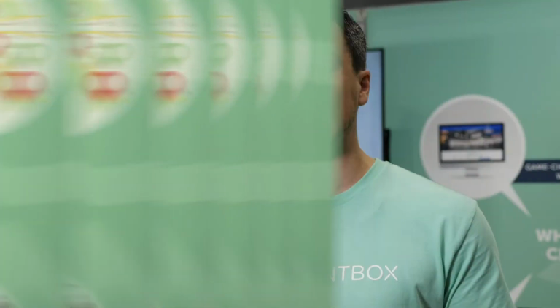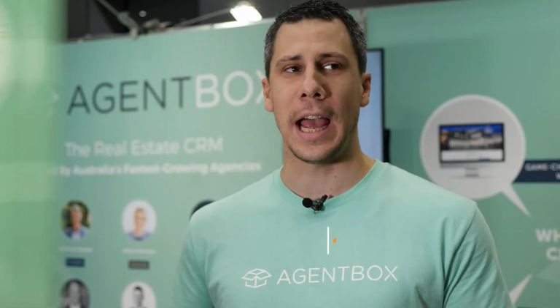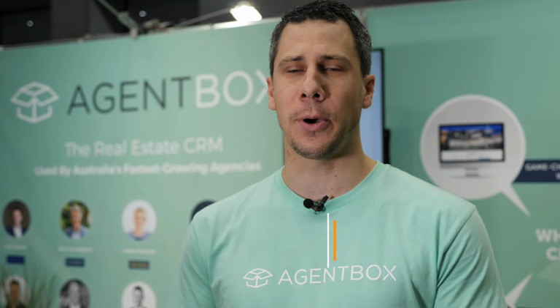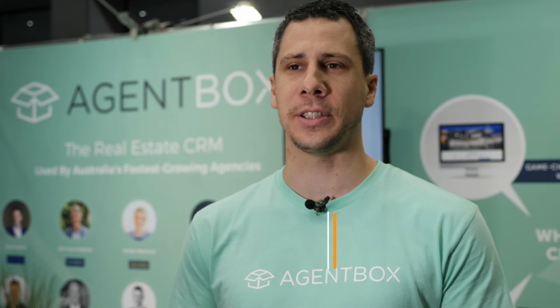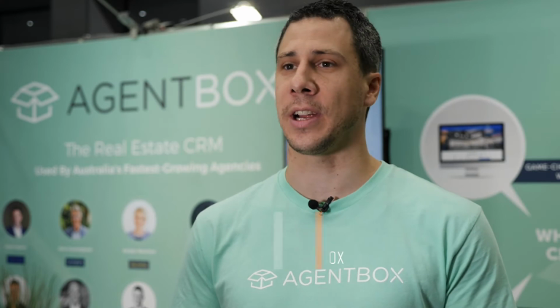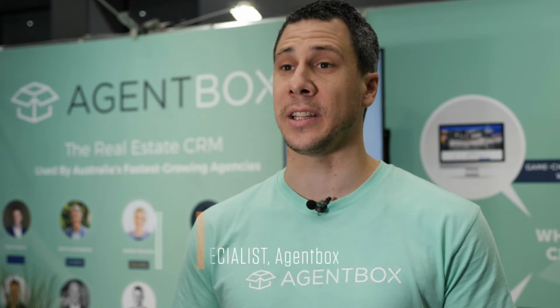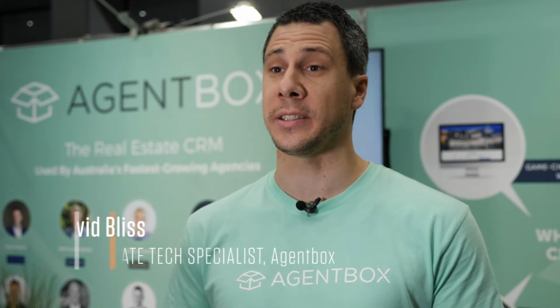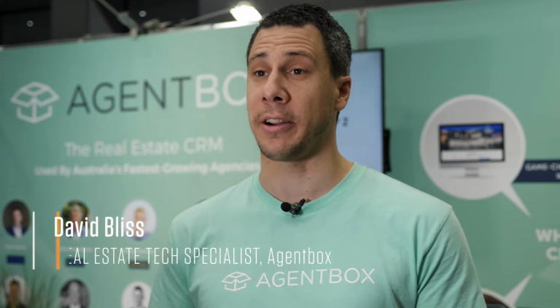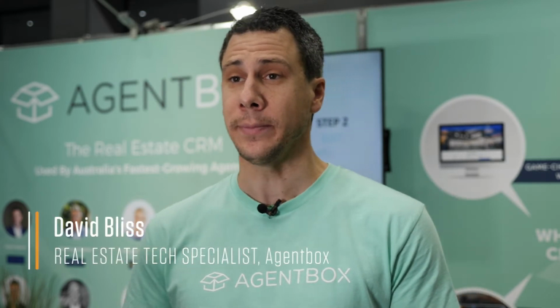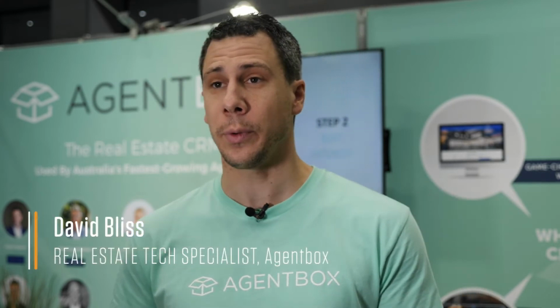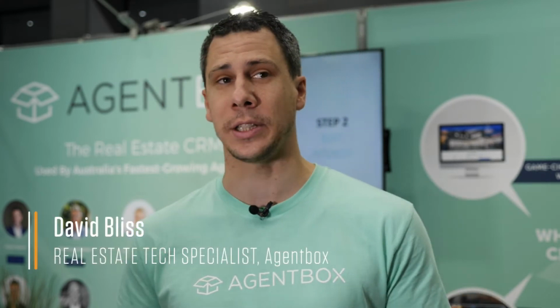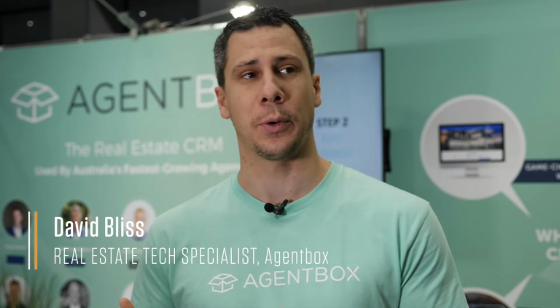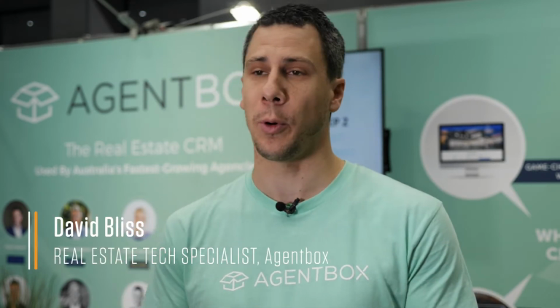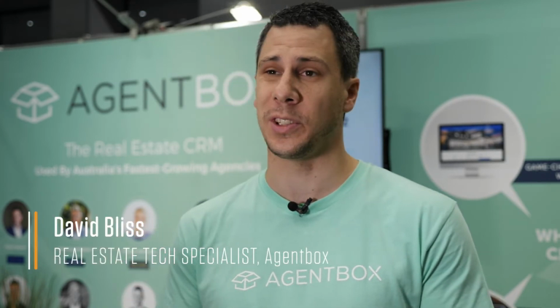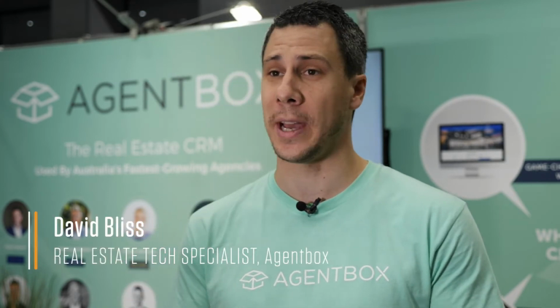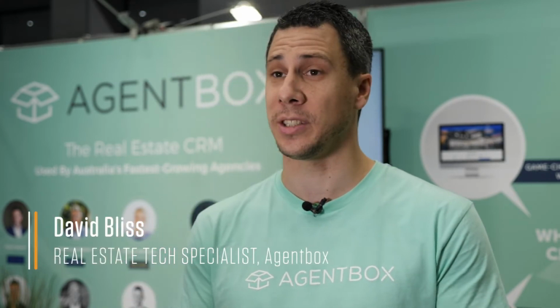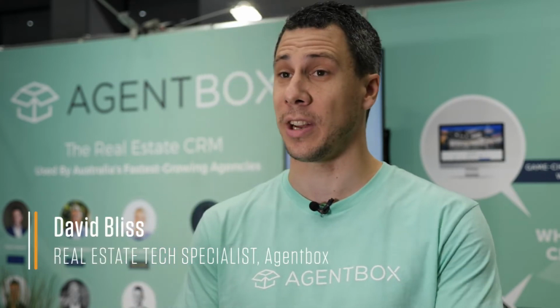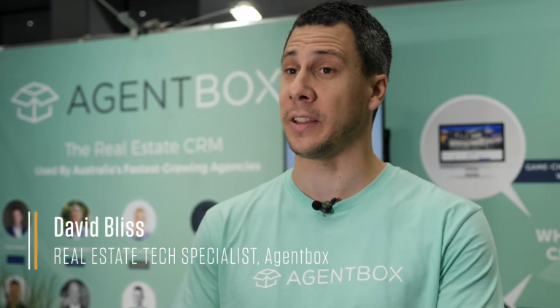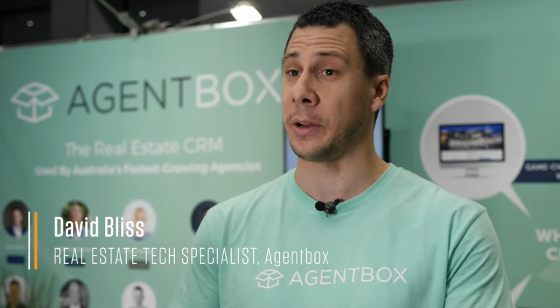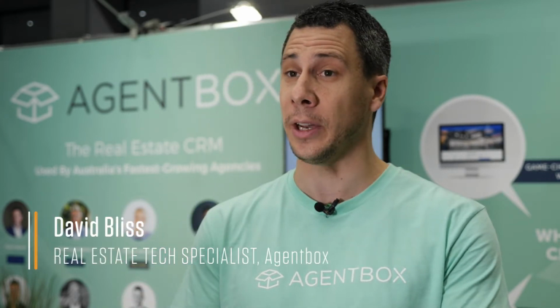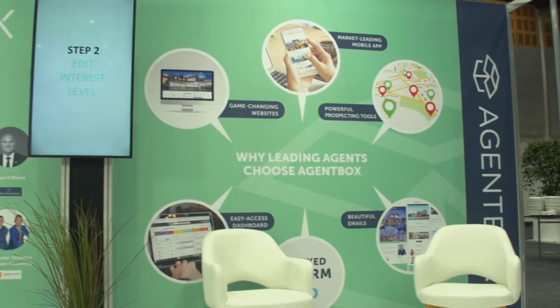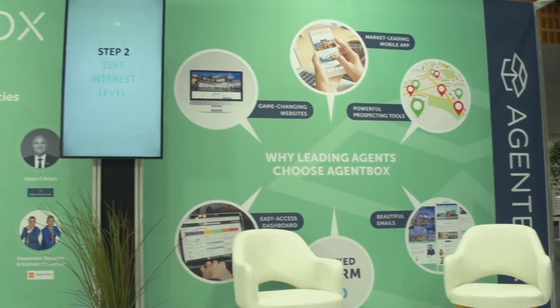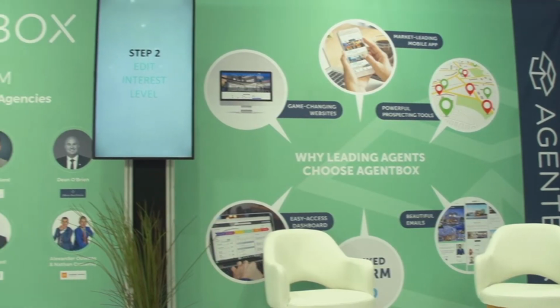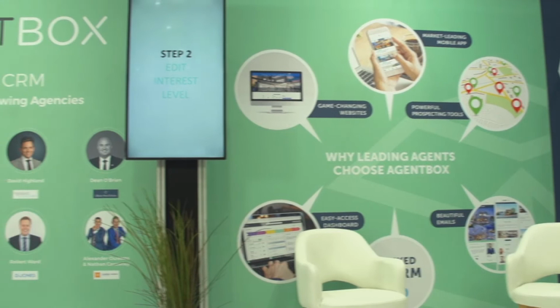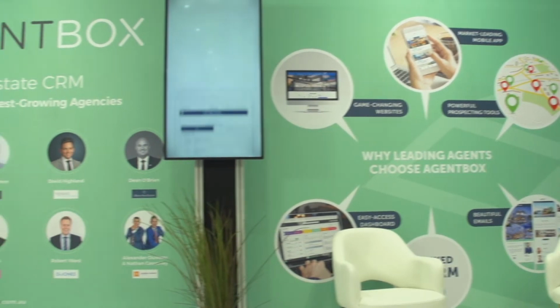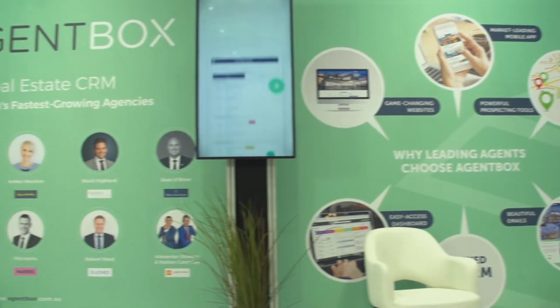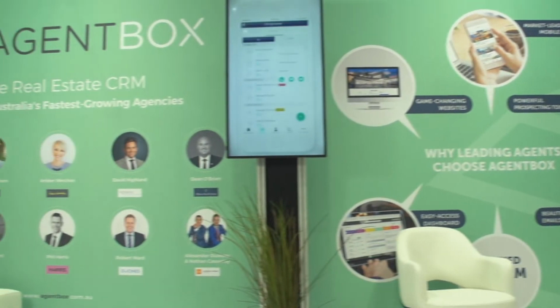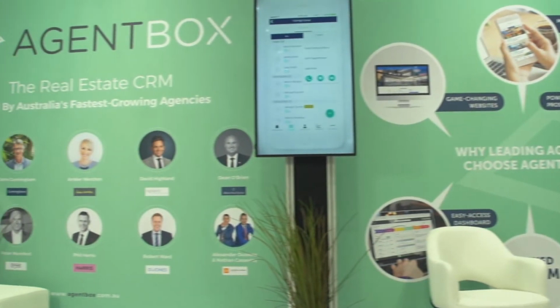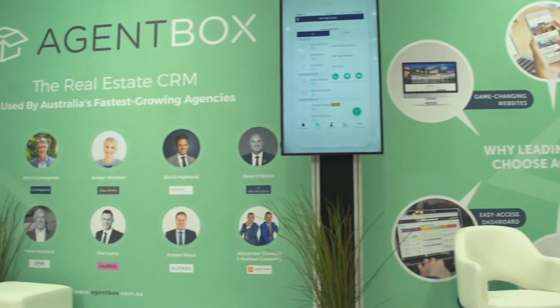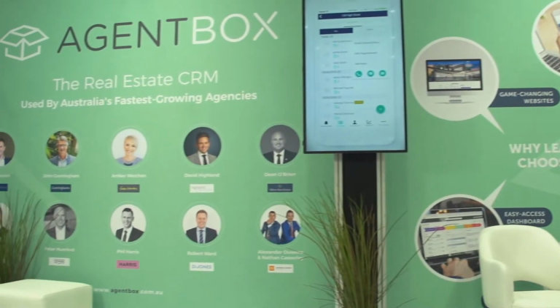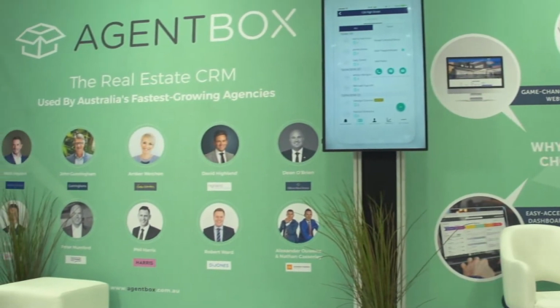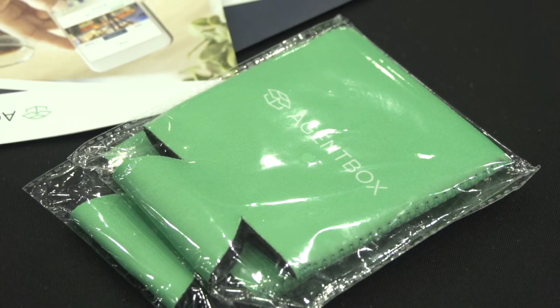Agent Box is Australia's leading CRM. We actually work with more of the top agents in Australia than anyone else, which is over 30% and 20% of the top offices.